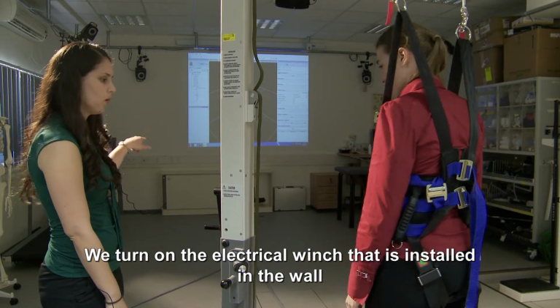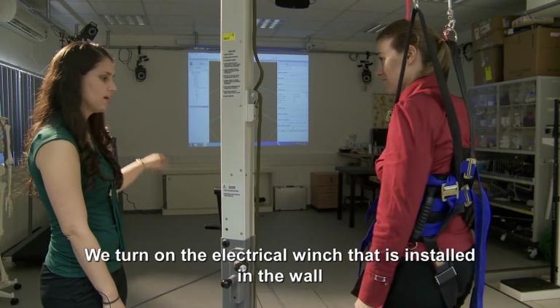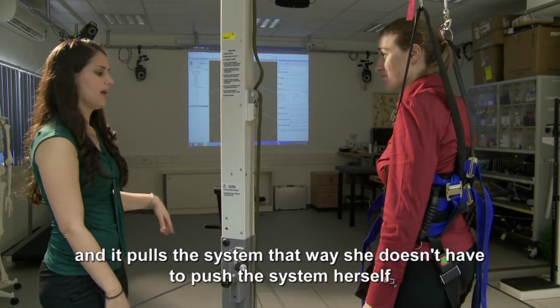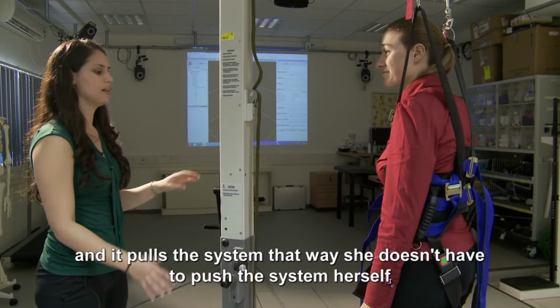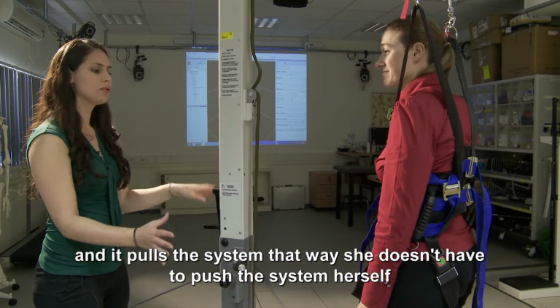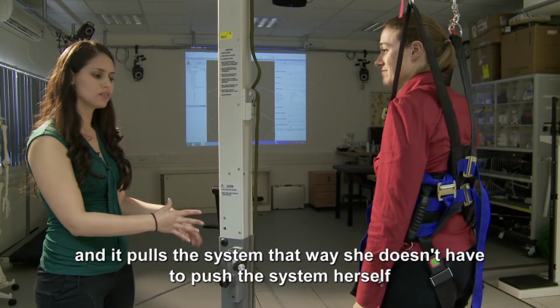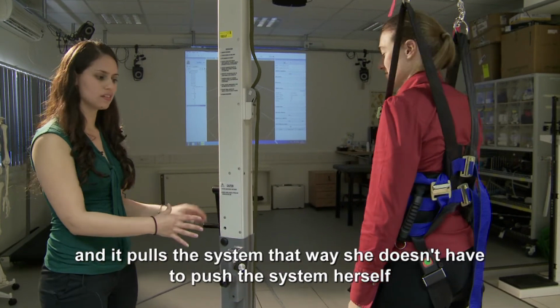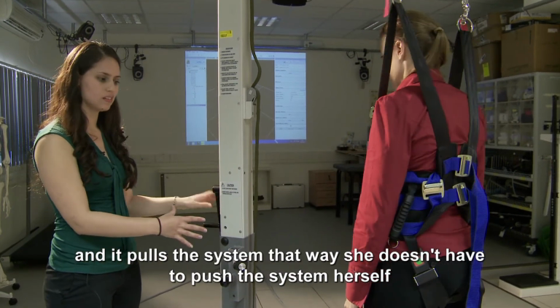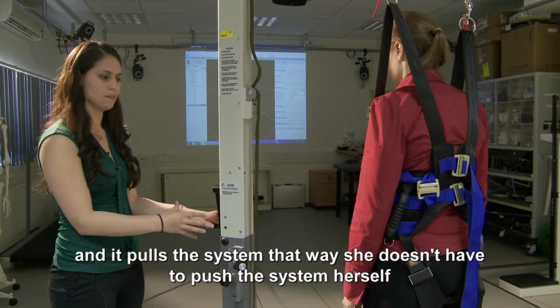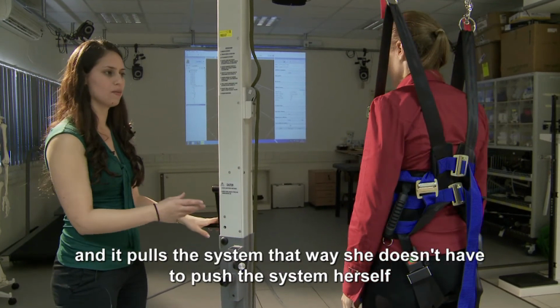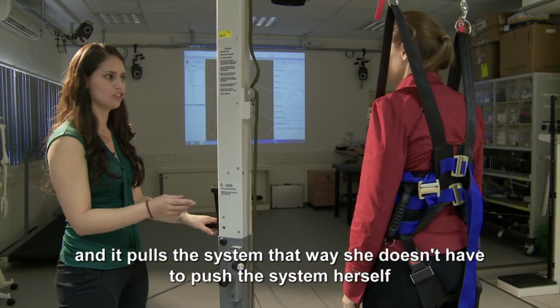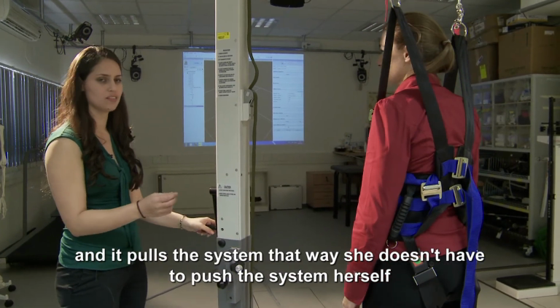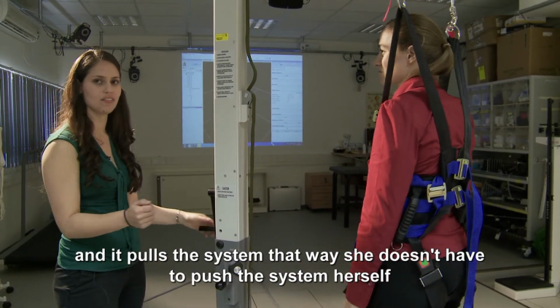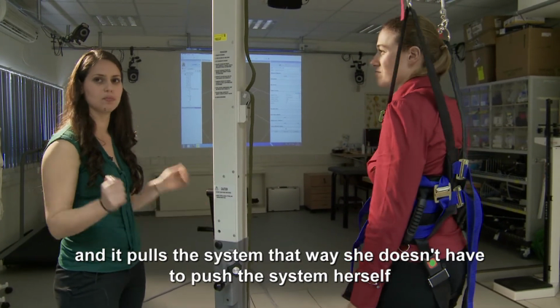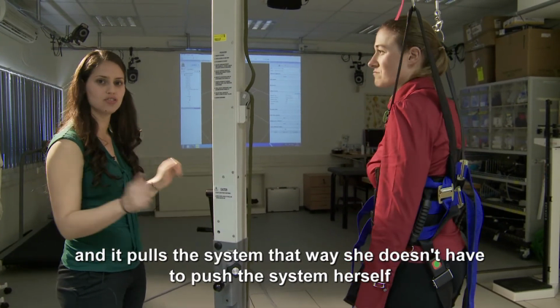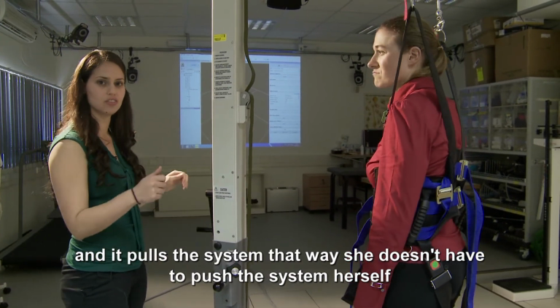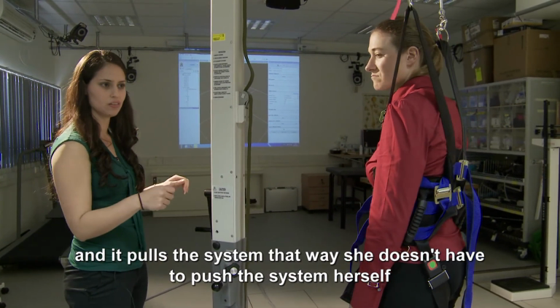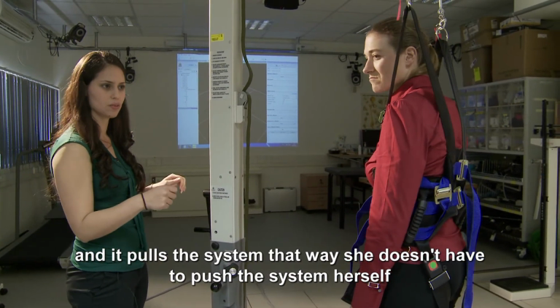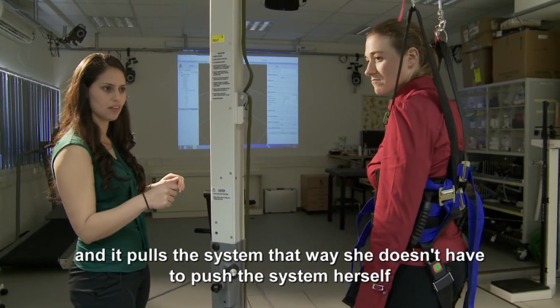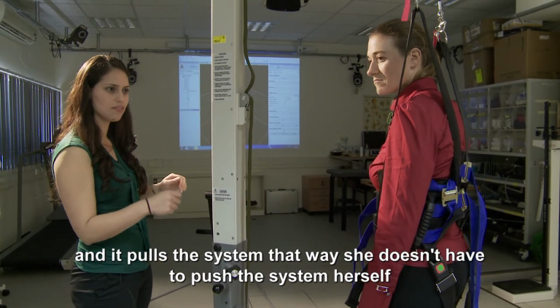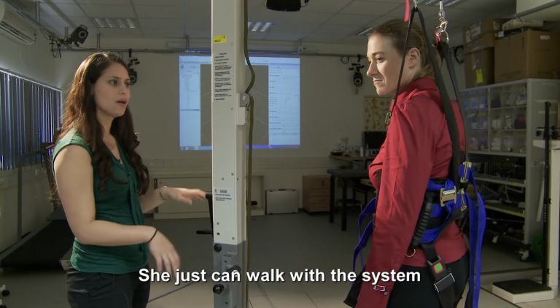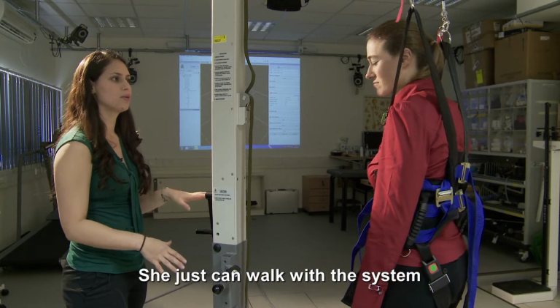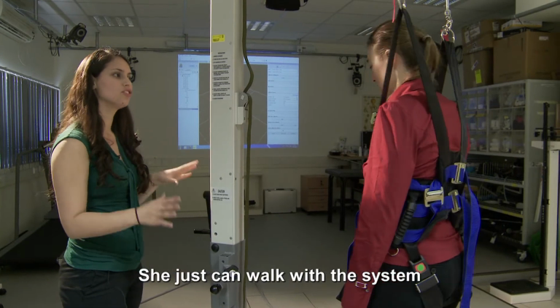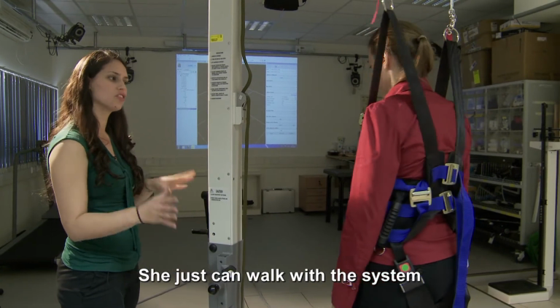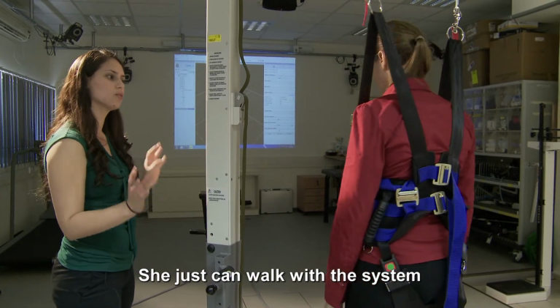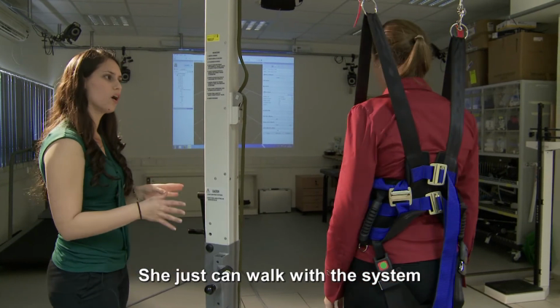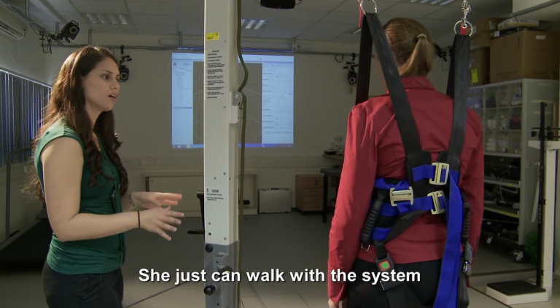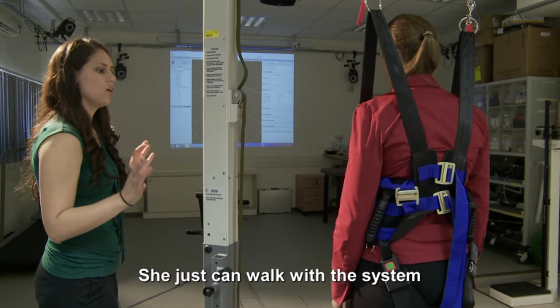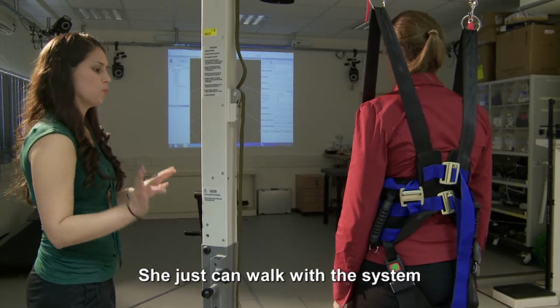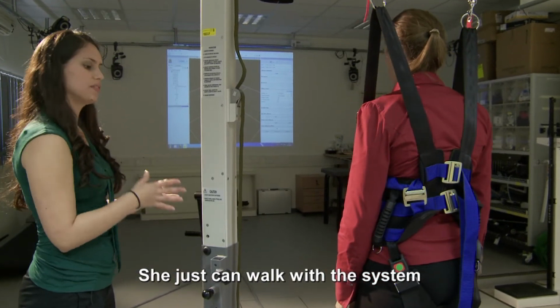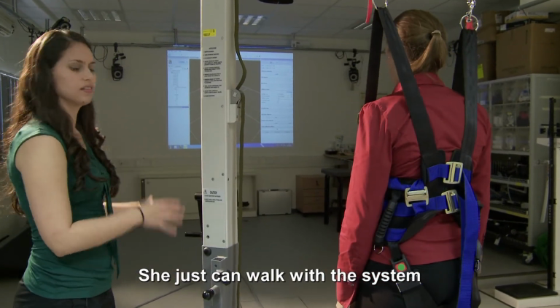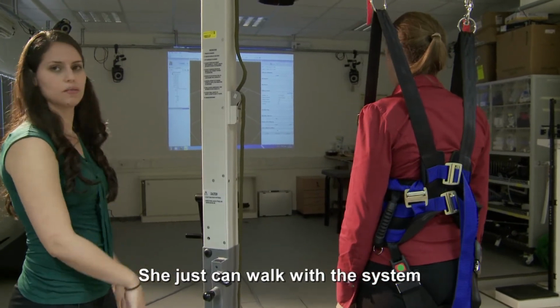We turn on the electrical winch back there that's installed in the wall, and it pulls the system. That way she doesn't have to push the system herself, but she just can walk with the system.